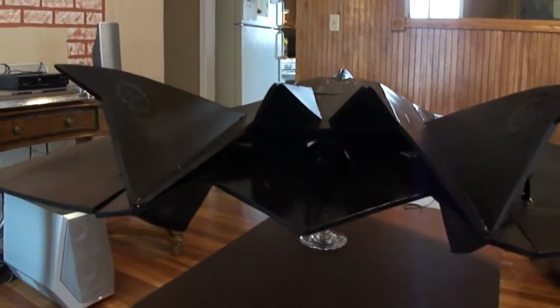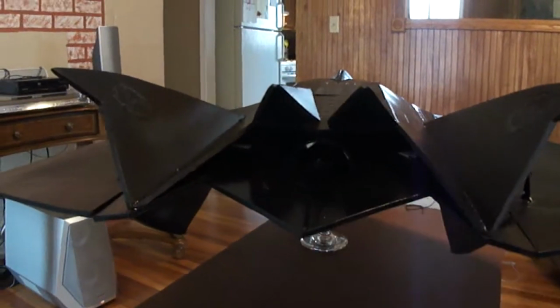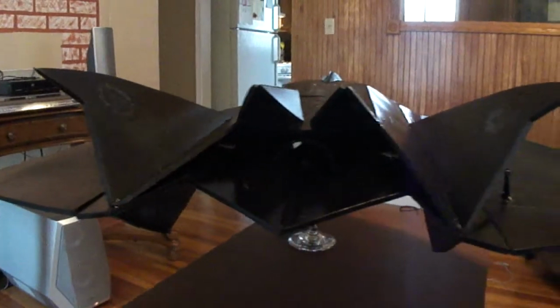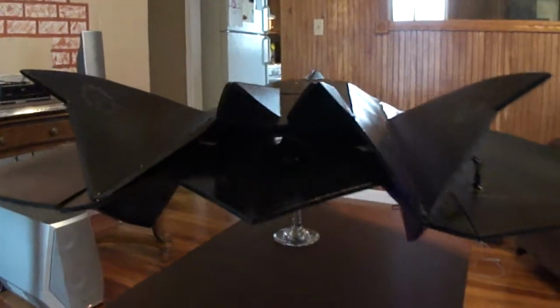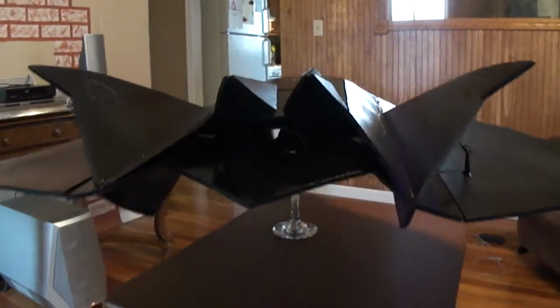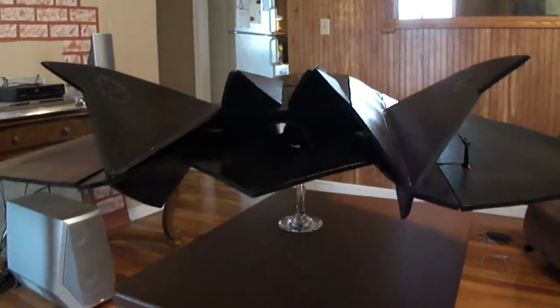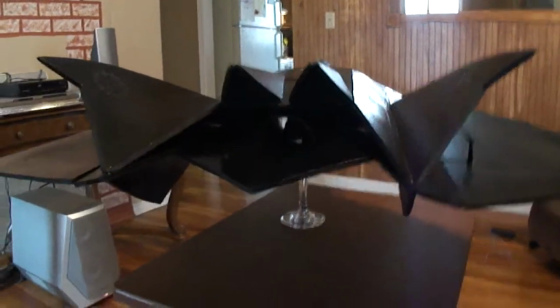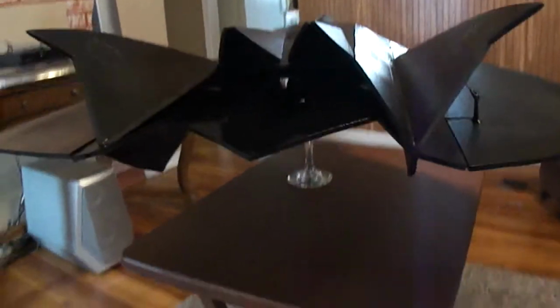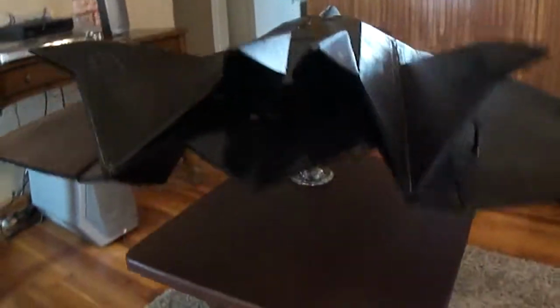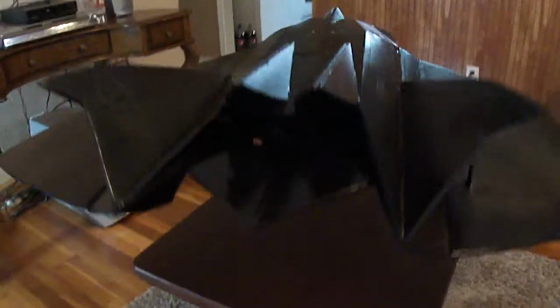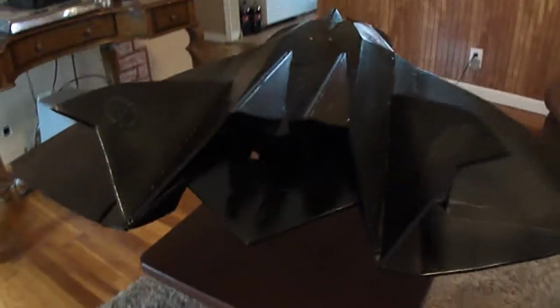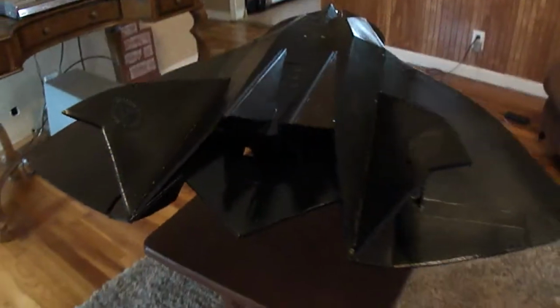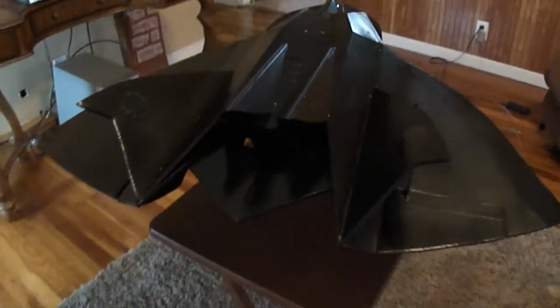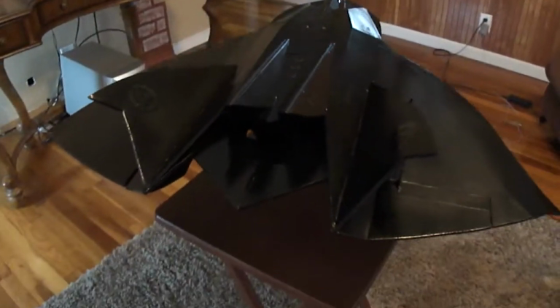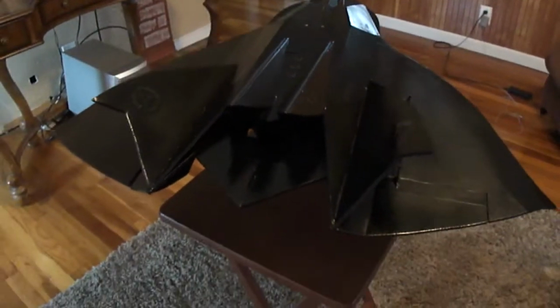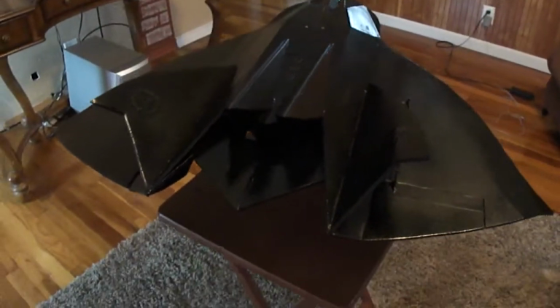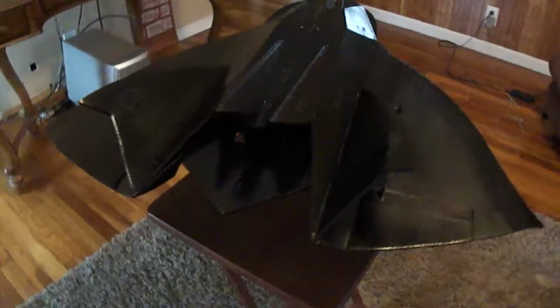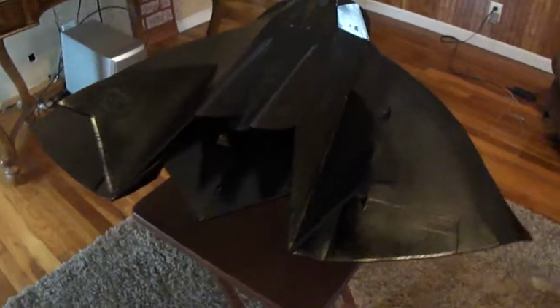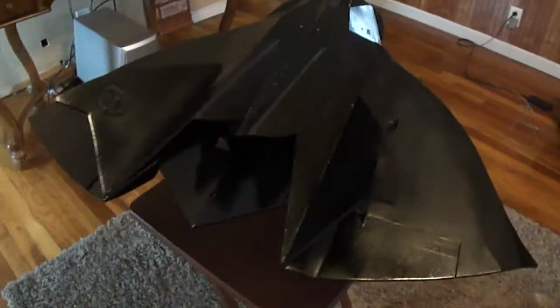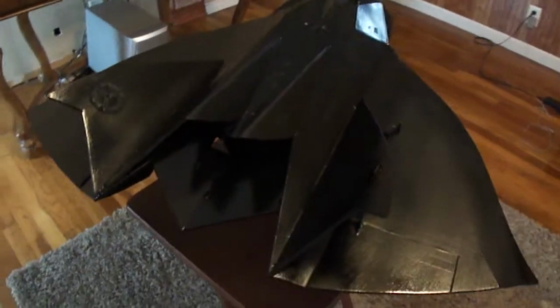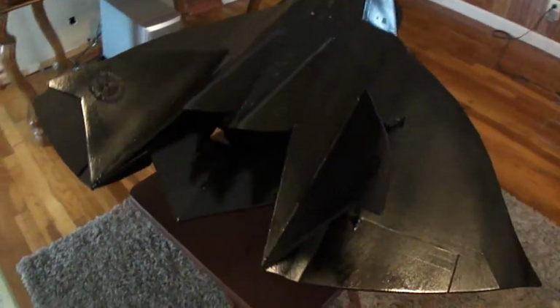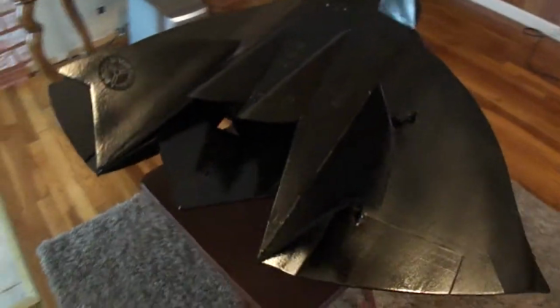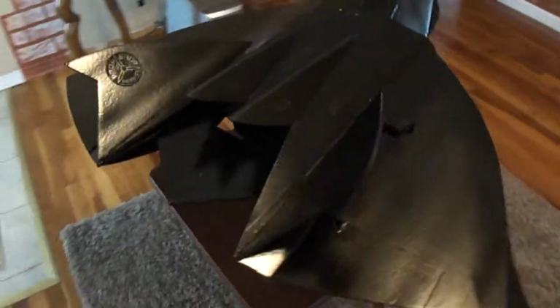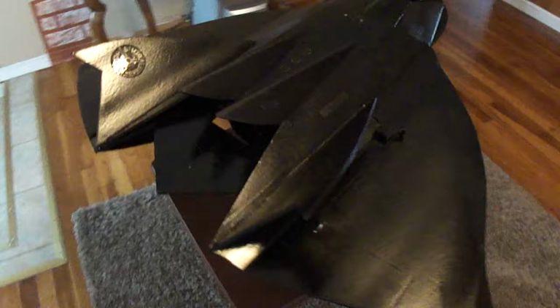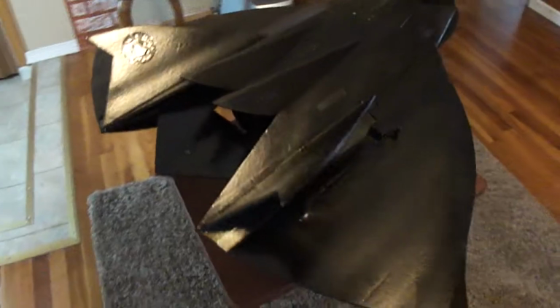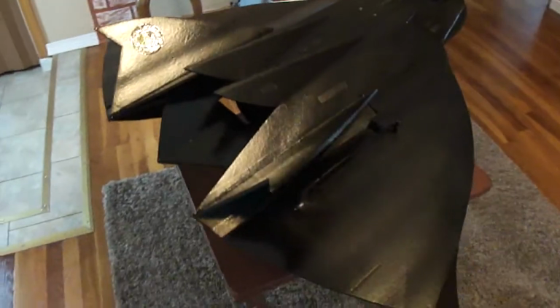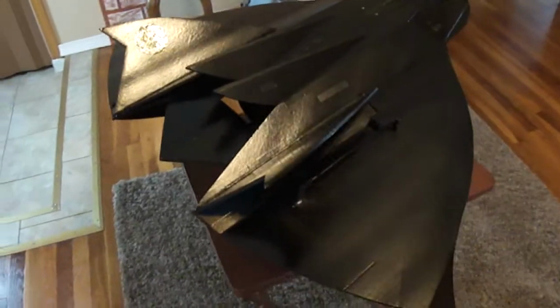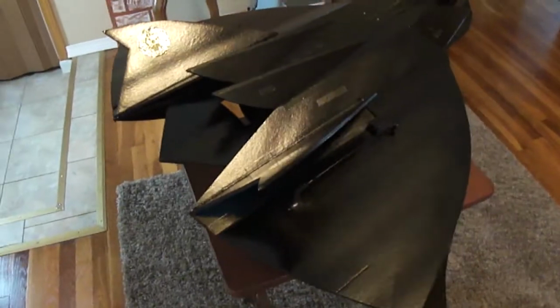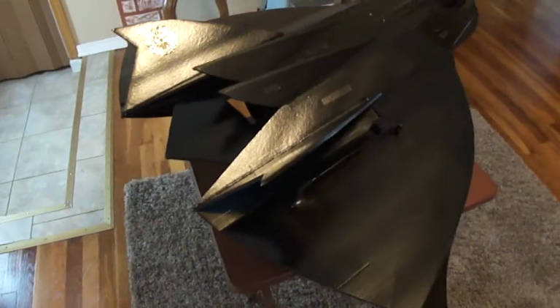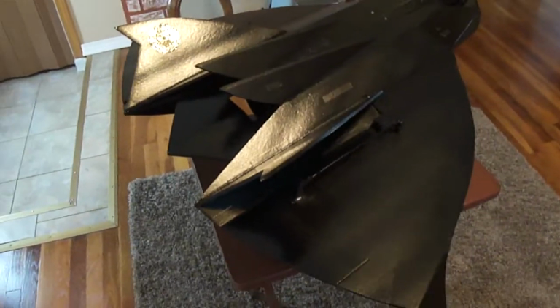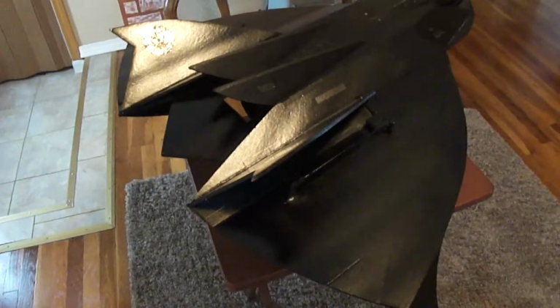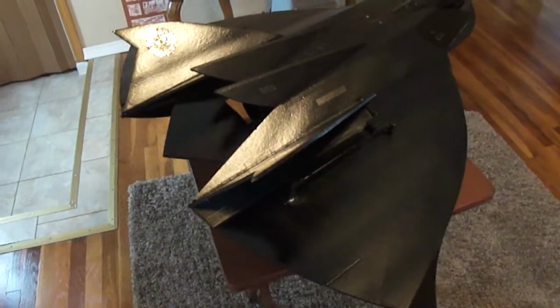It's probably one of the best flying jets I have. Flight characteristics are just awesome.